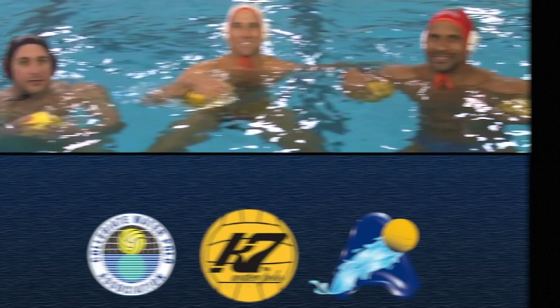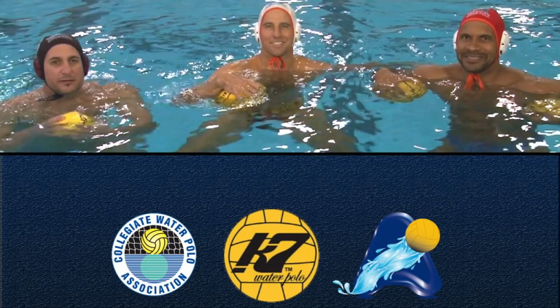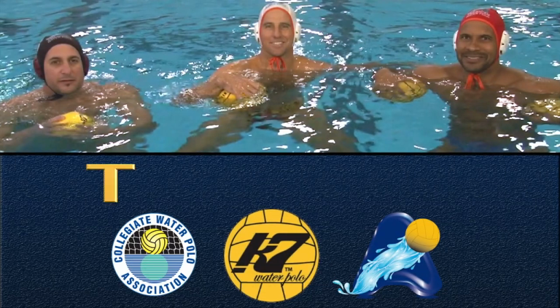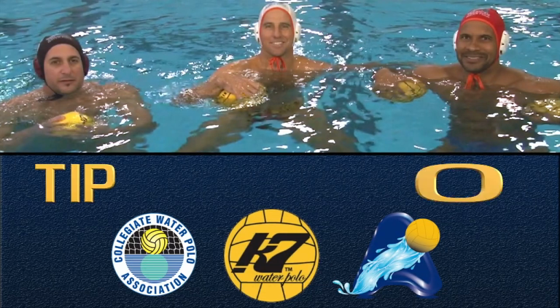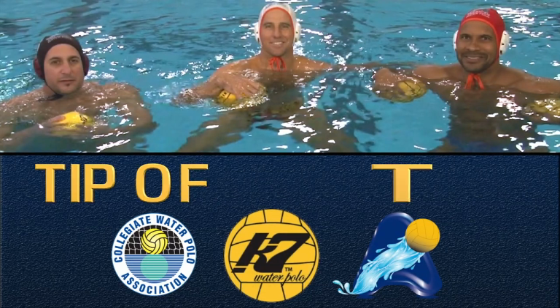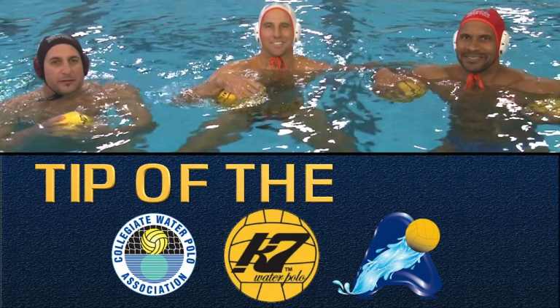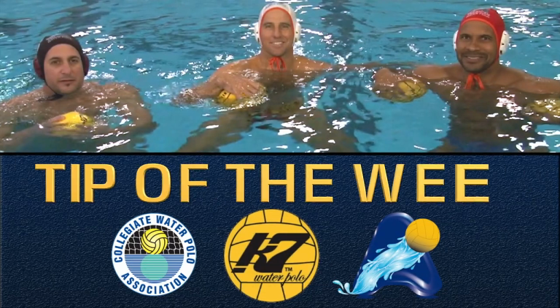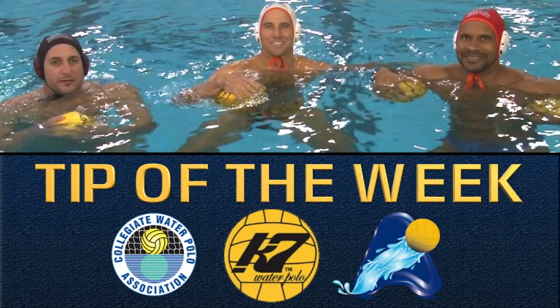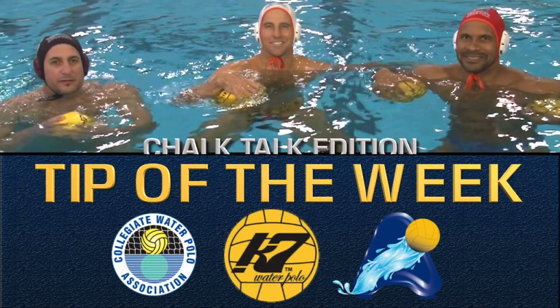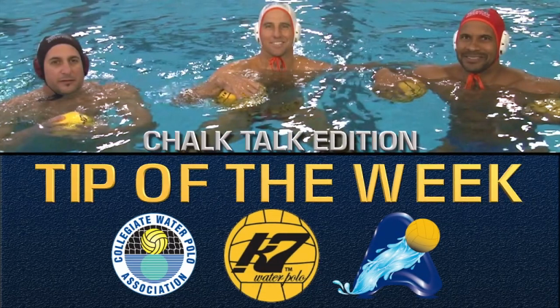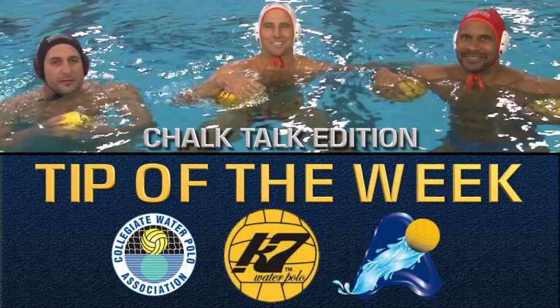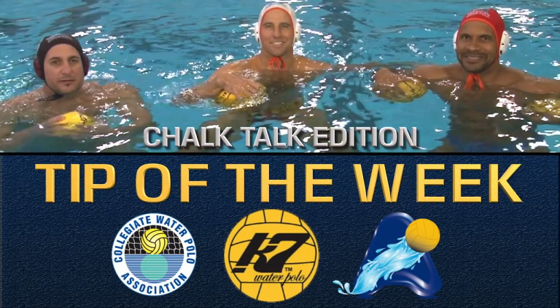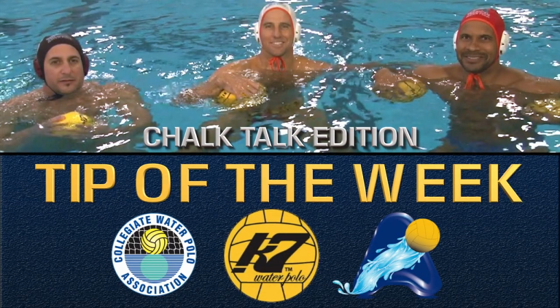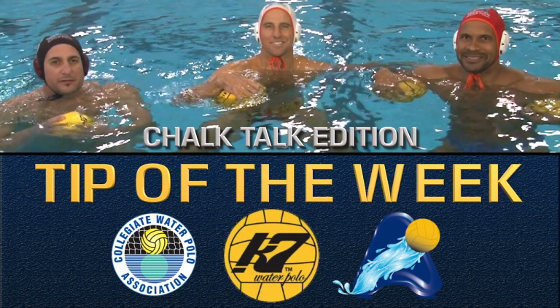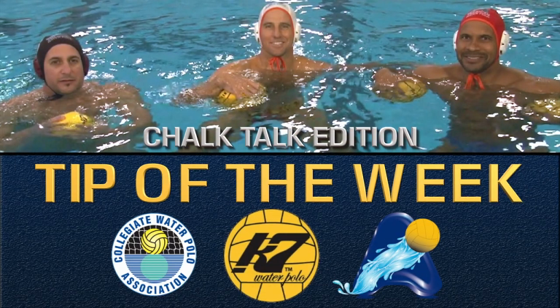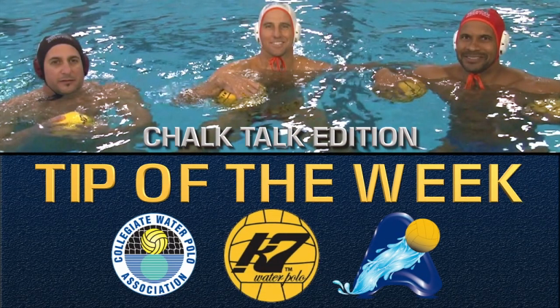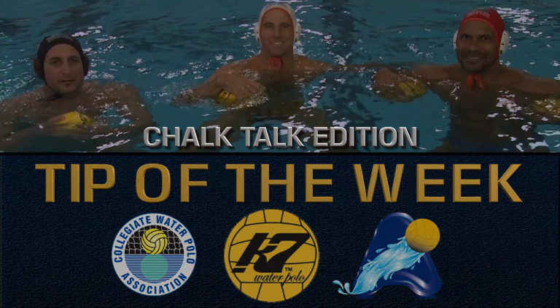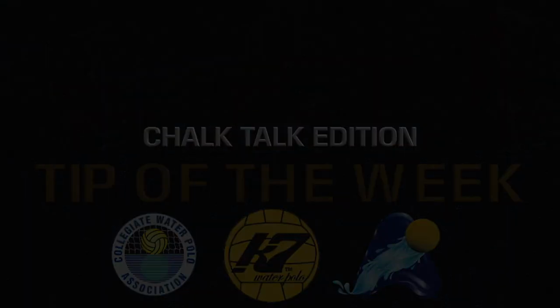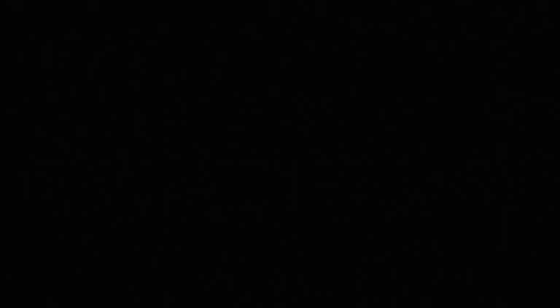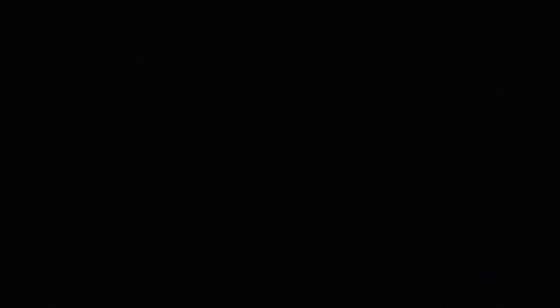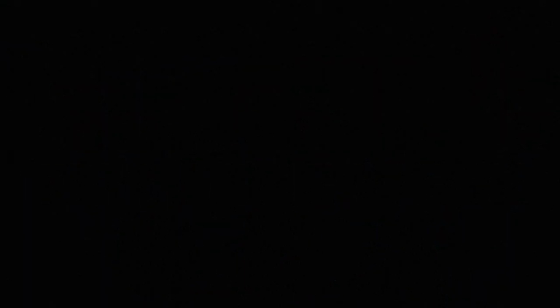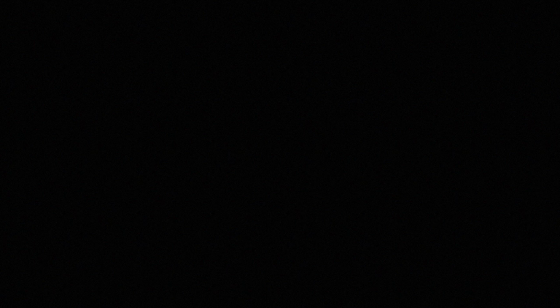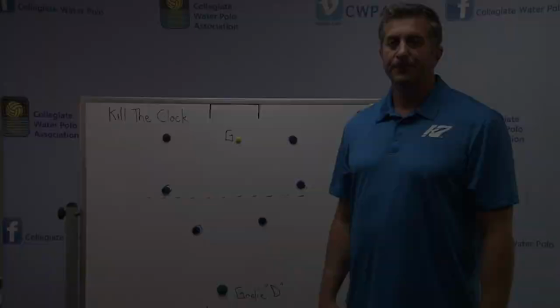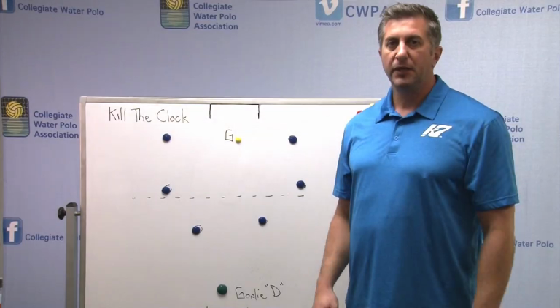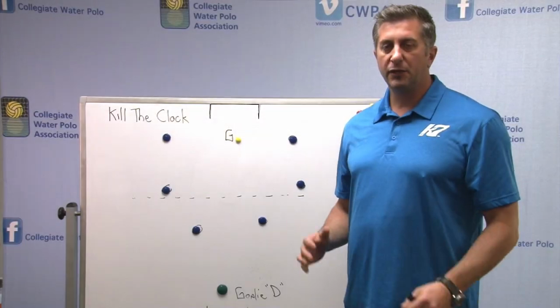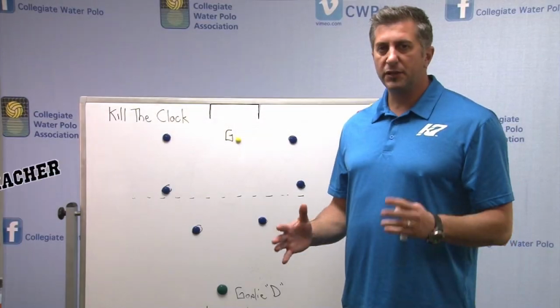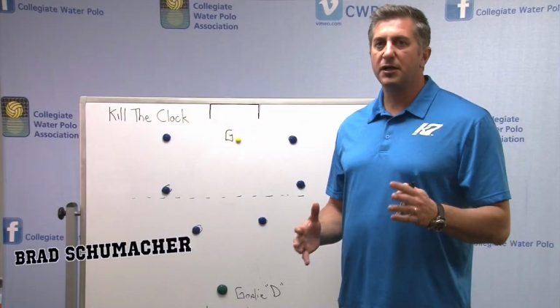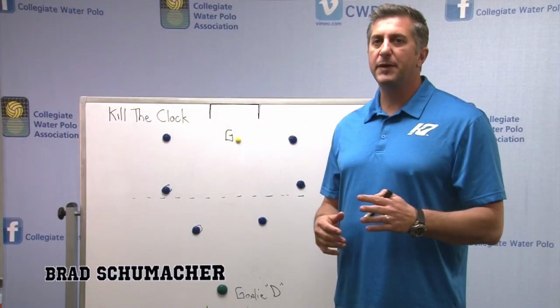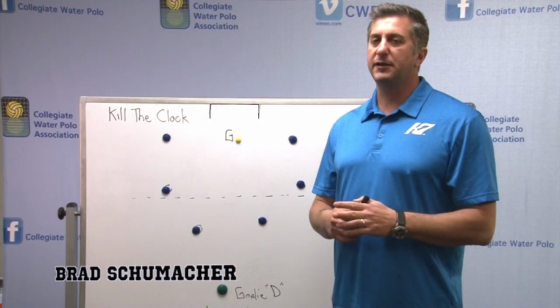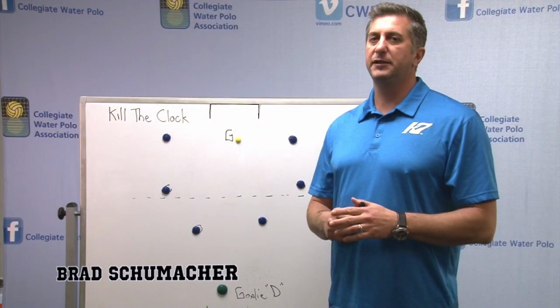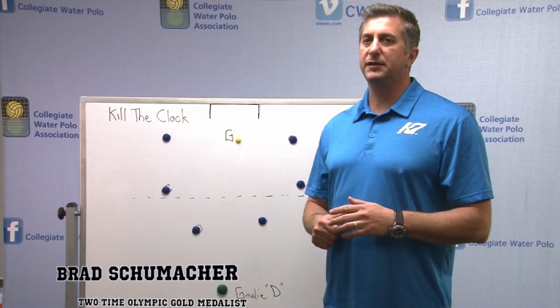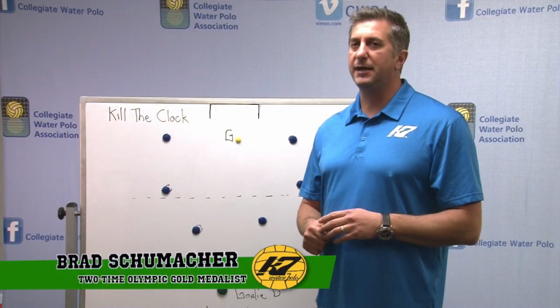This is your Cap 7 Tip of the Week. Here we're going to talk about killing the clock.